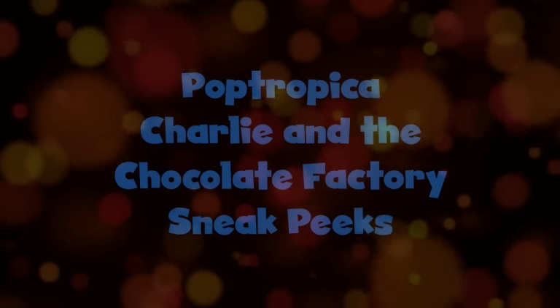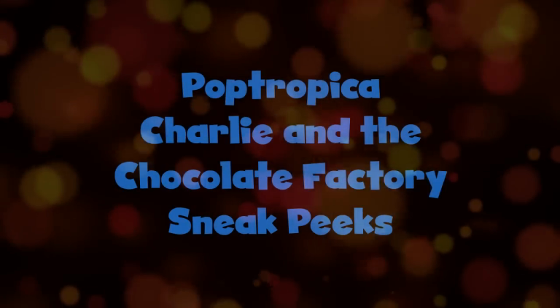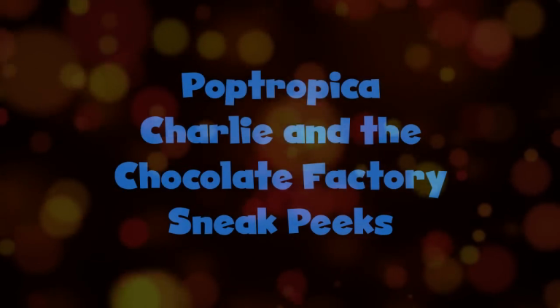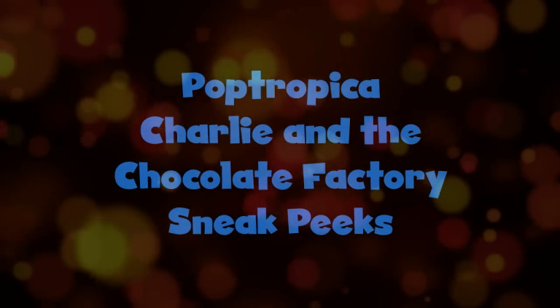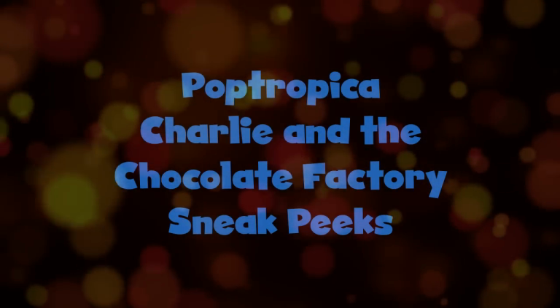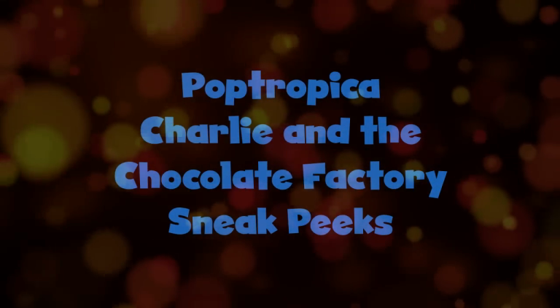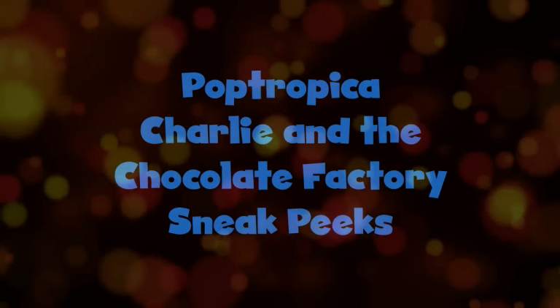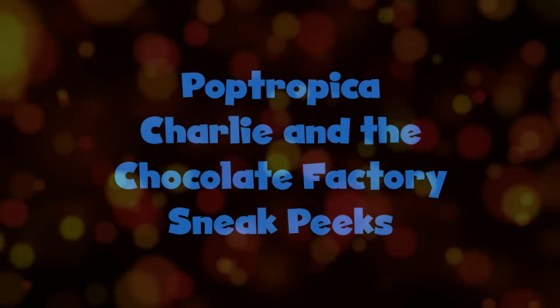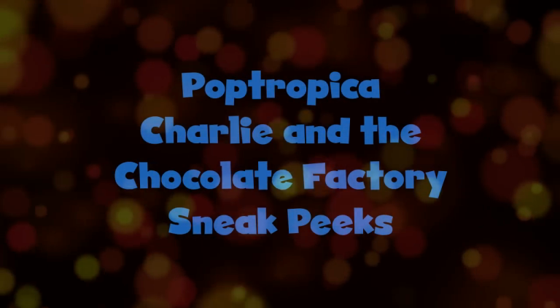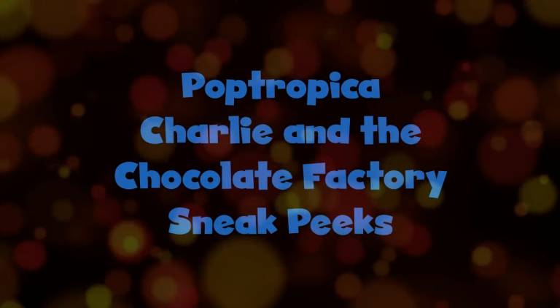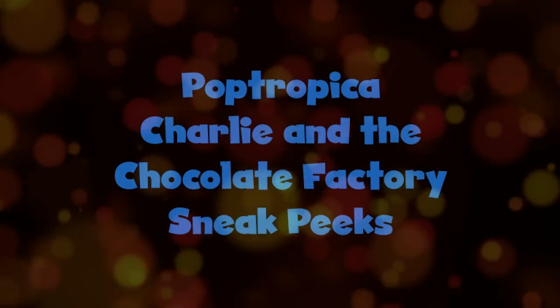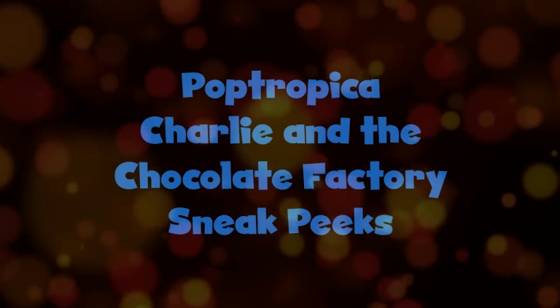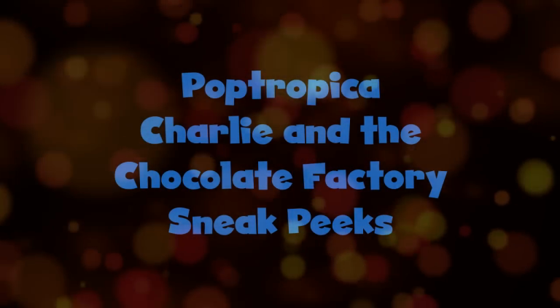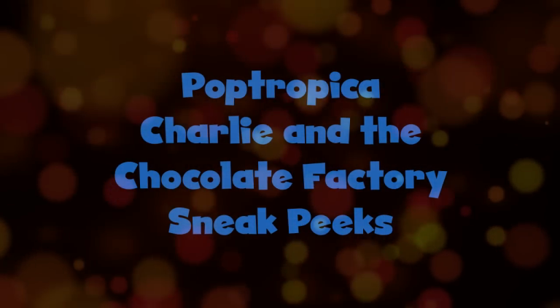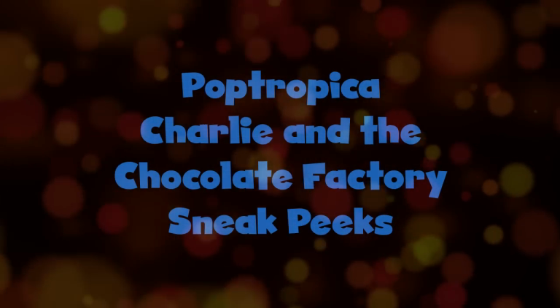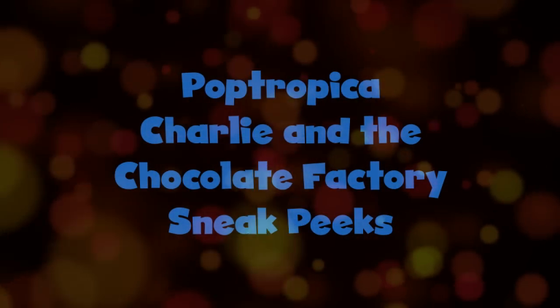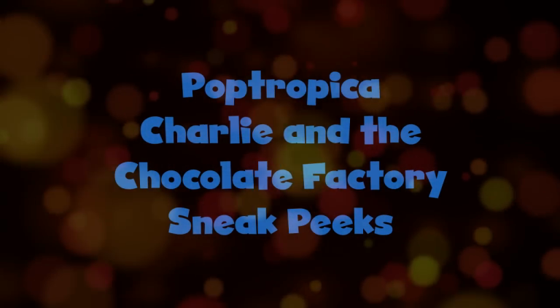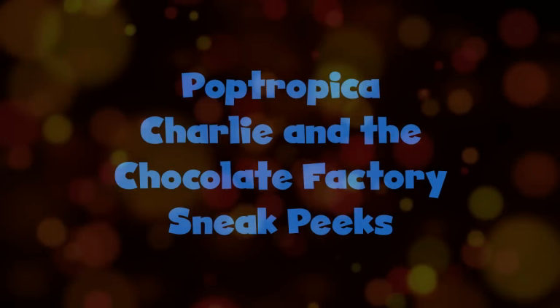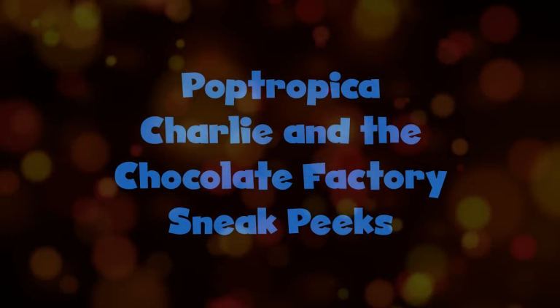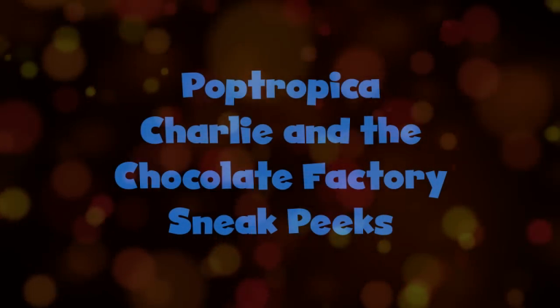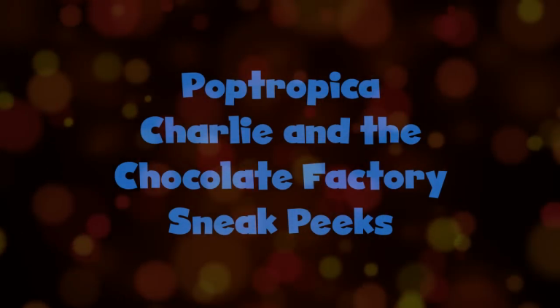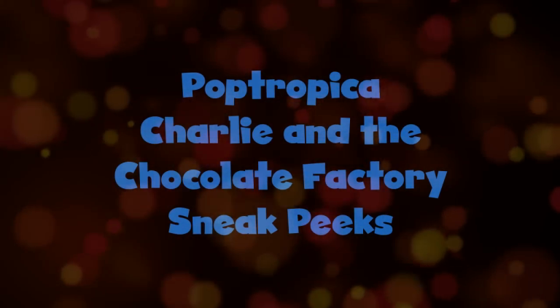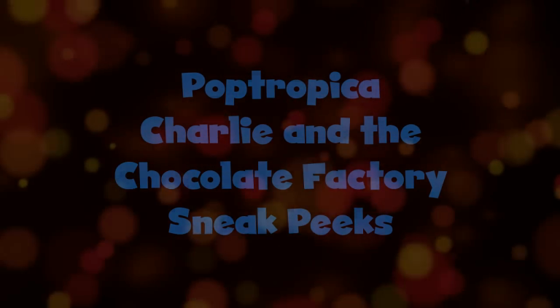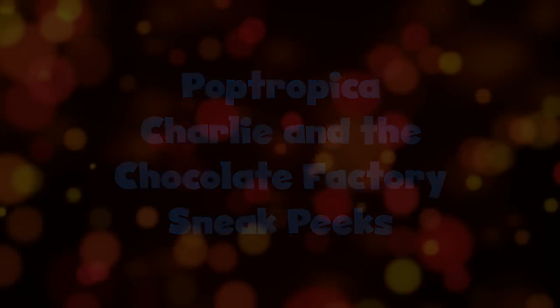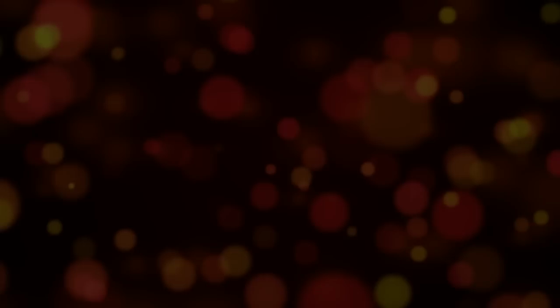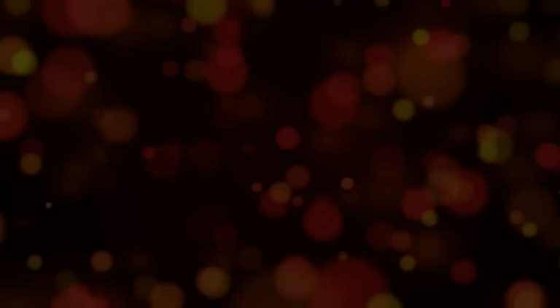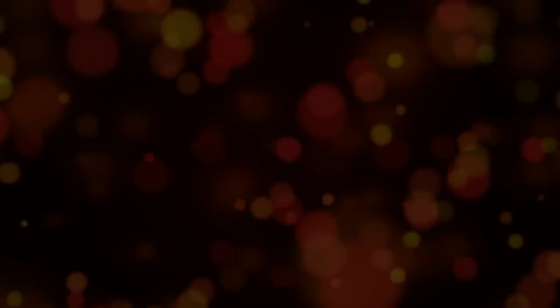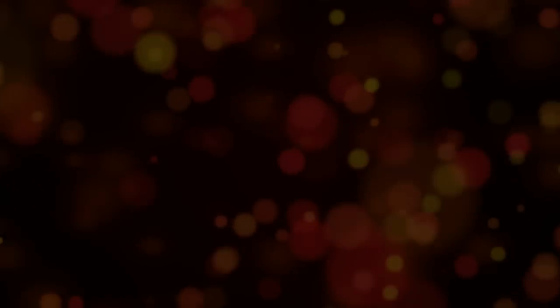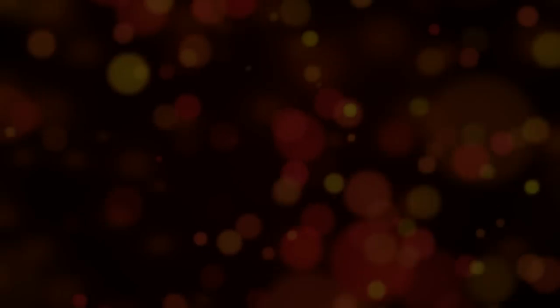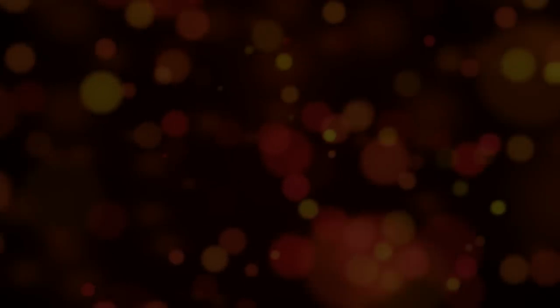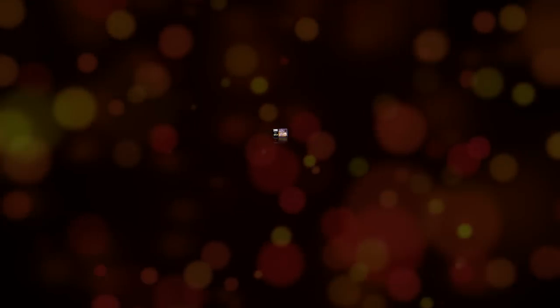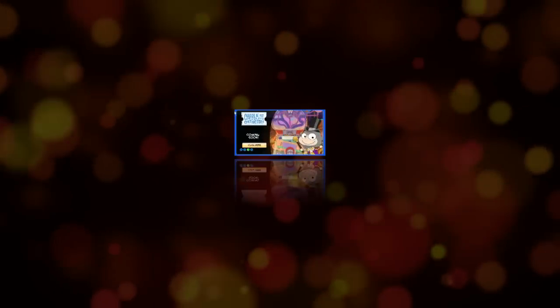Hey everyone, it's your friend ThinkNoodles and welcome to my sneak peeks video for Charlie and the Chocolate Factory Island.